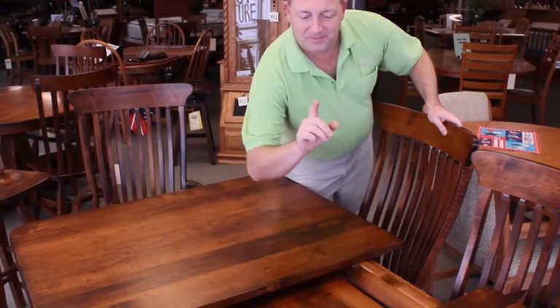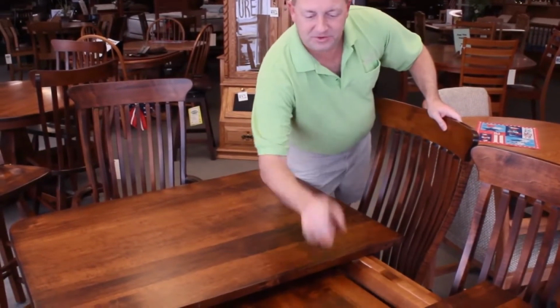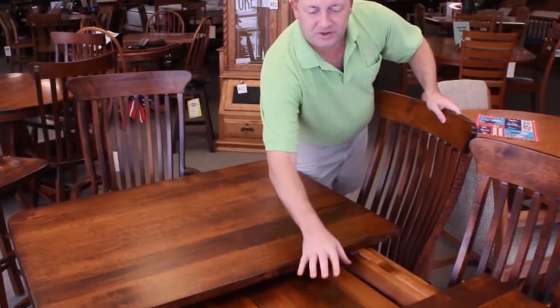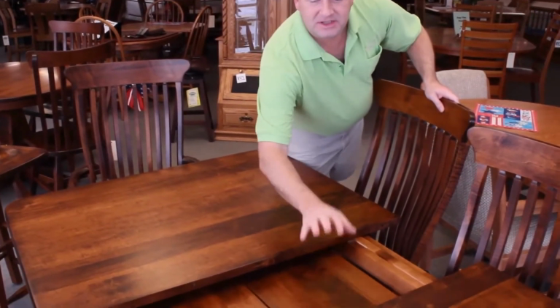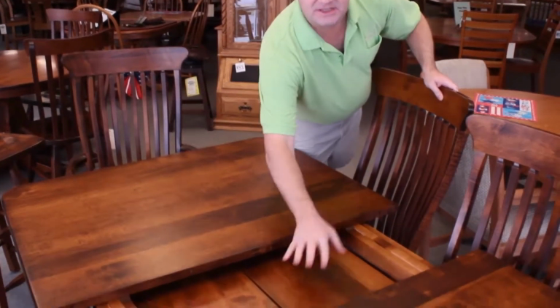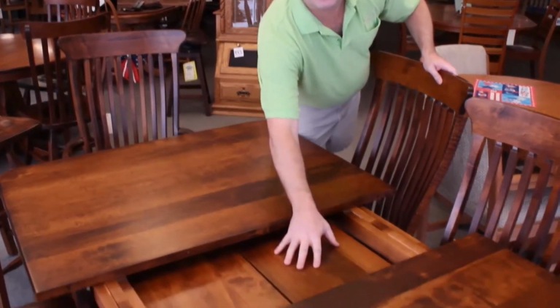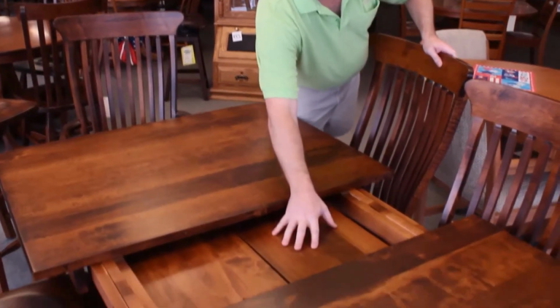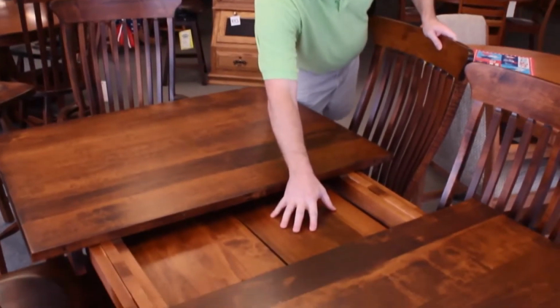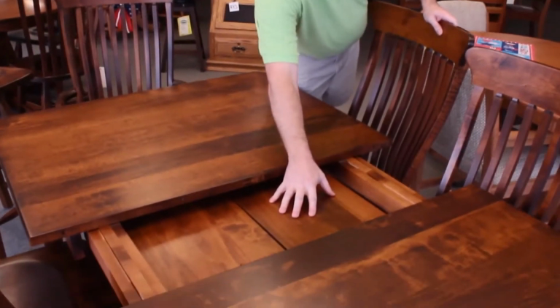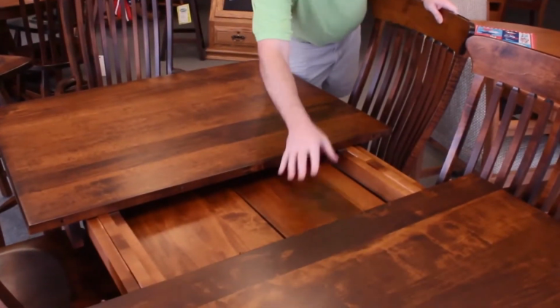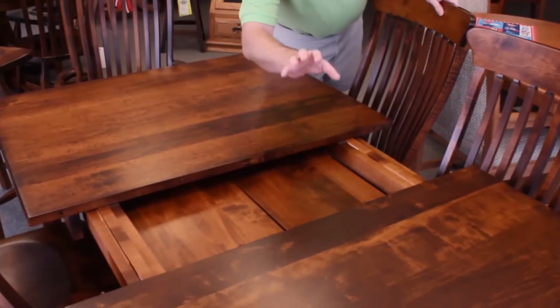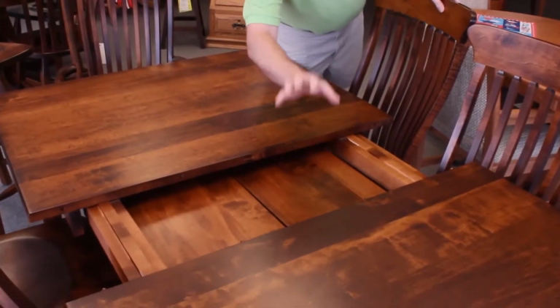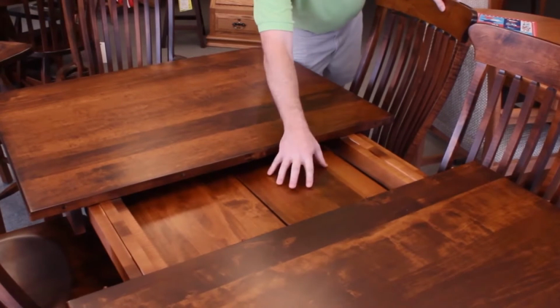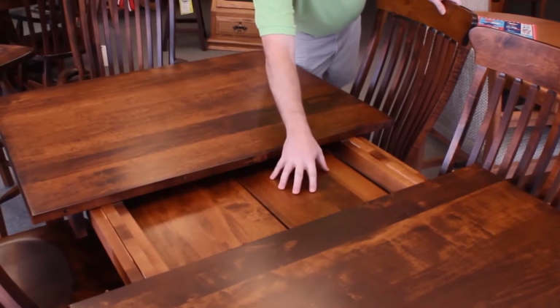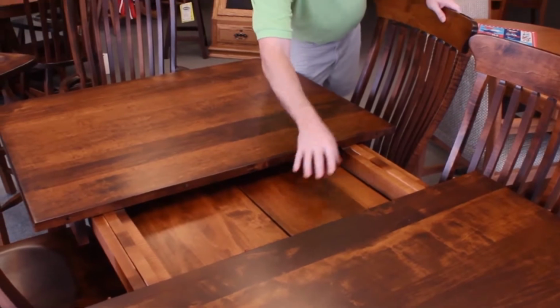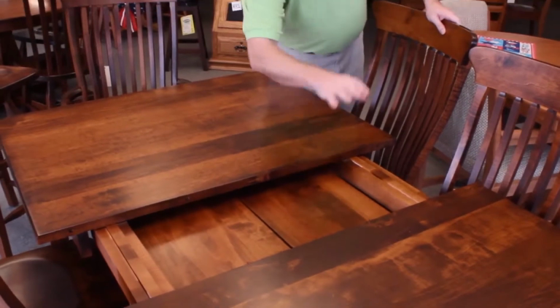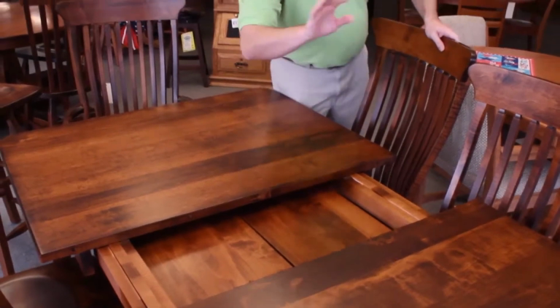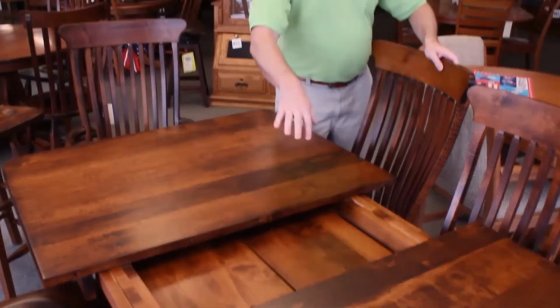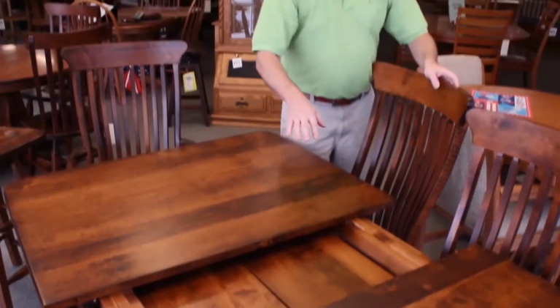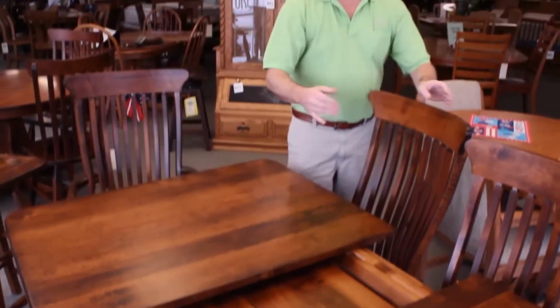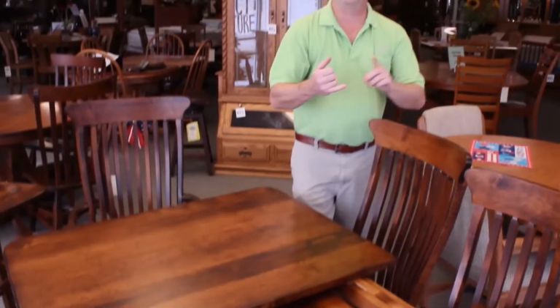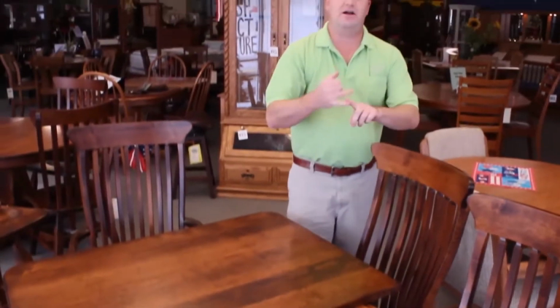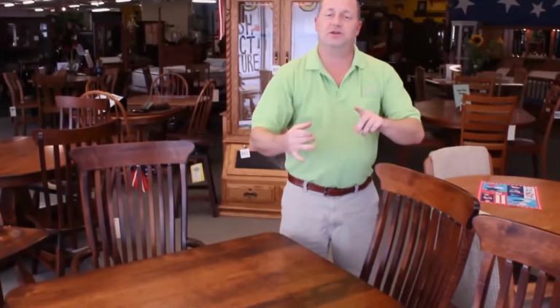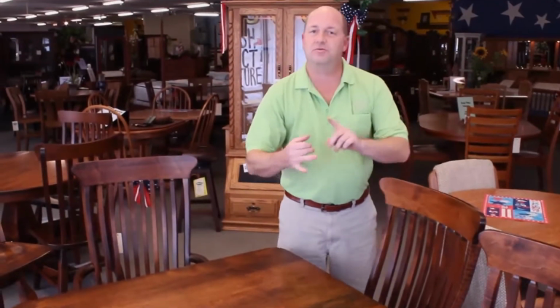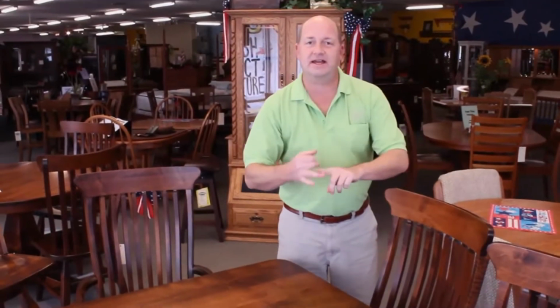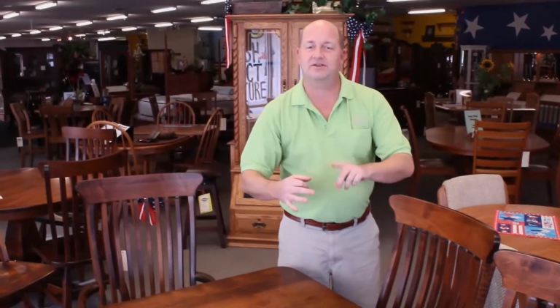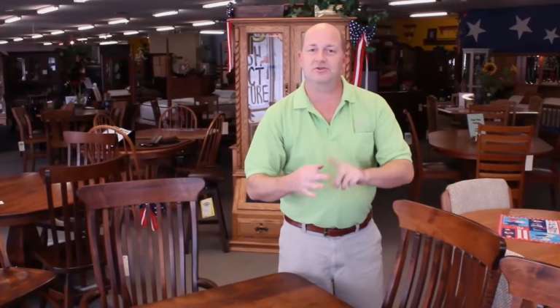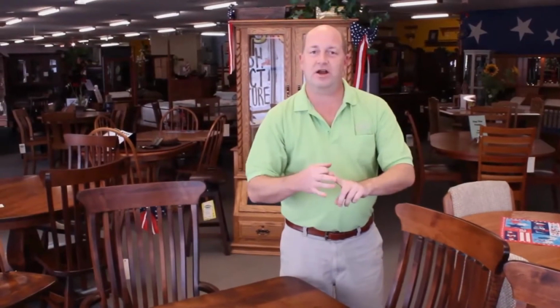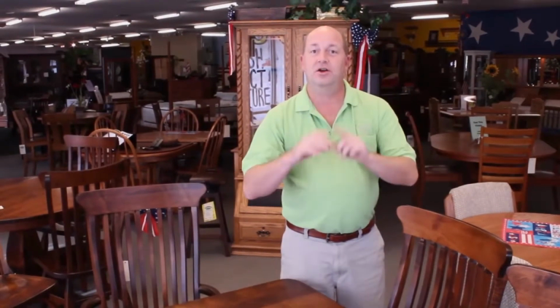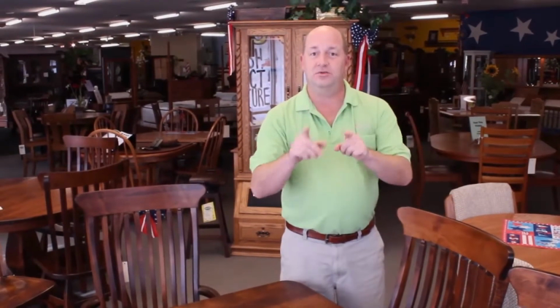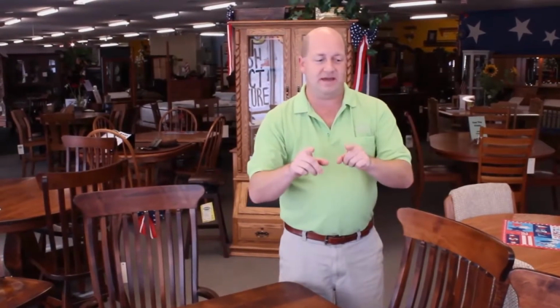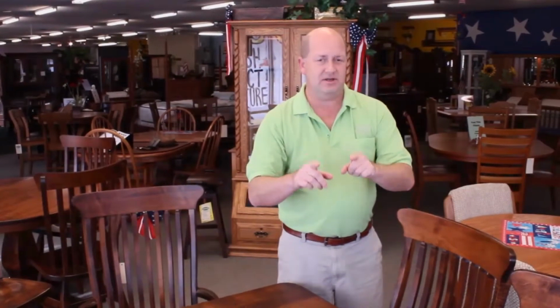But if you look — self-storing leaves, and these leaves can be put in any table. We can do rounds, we can do rectangular, square — you name it.